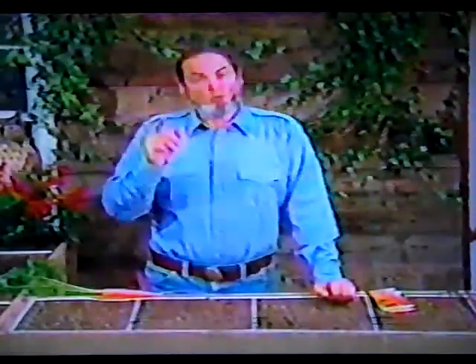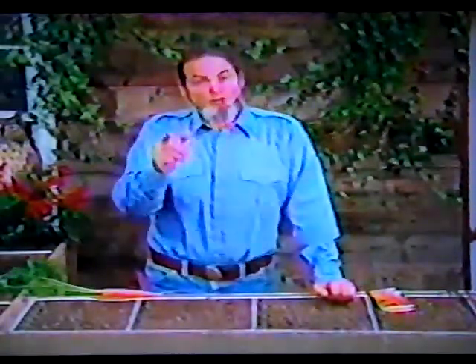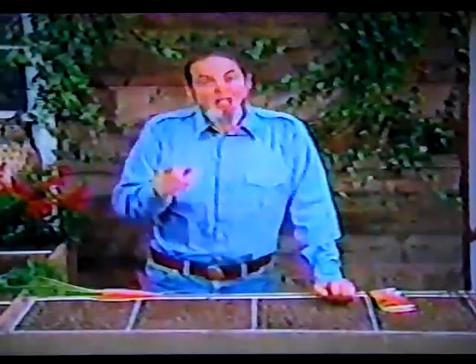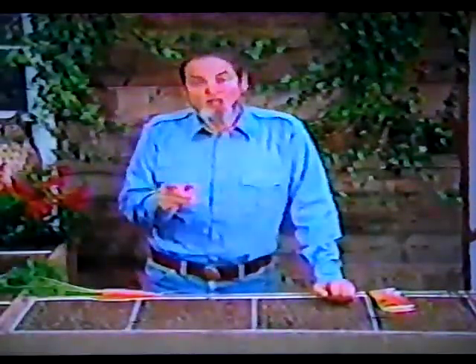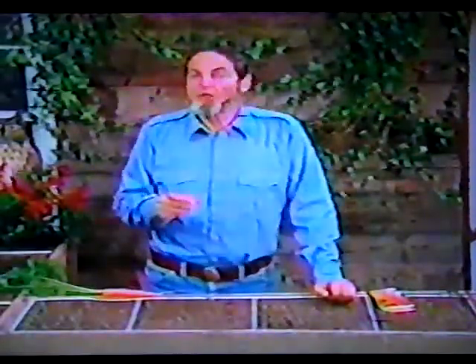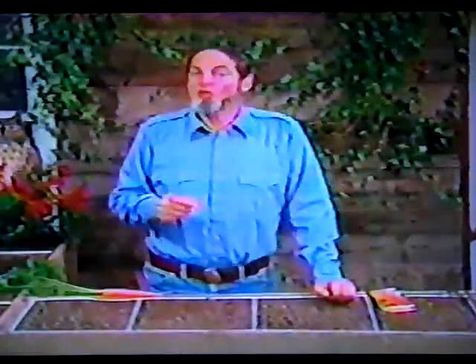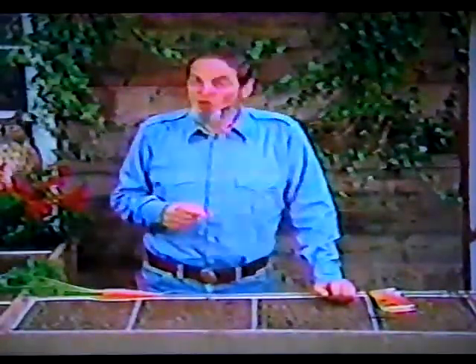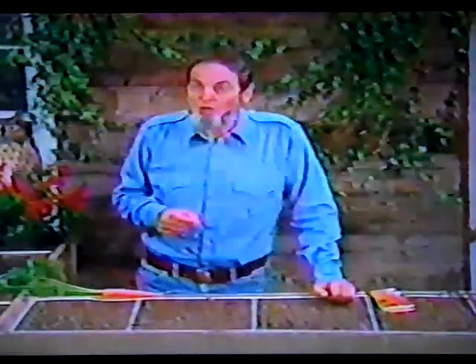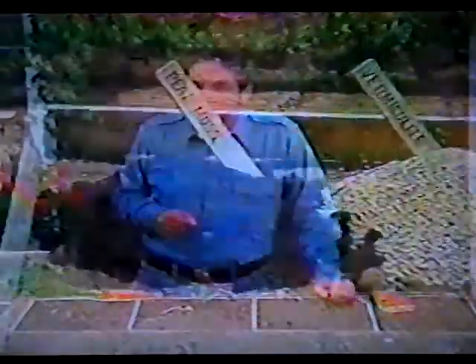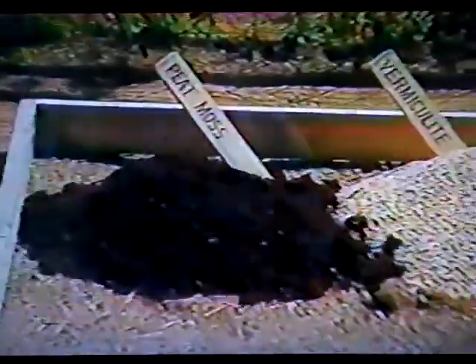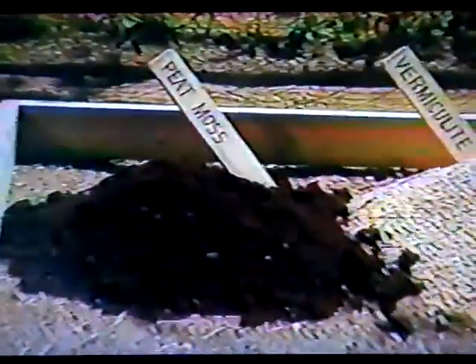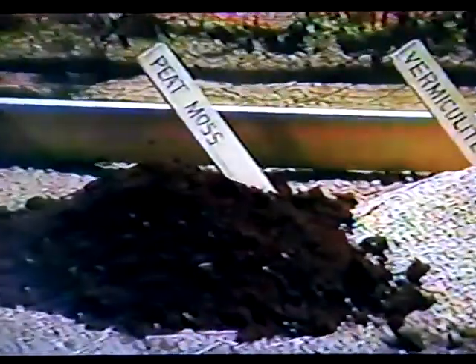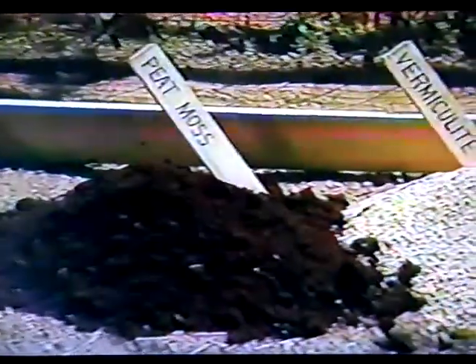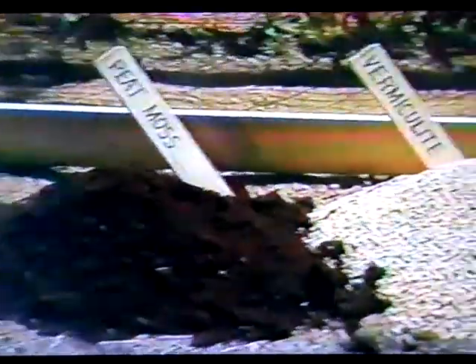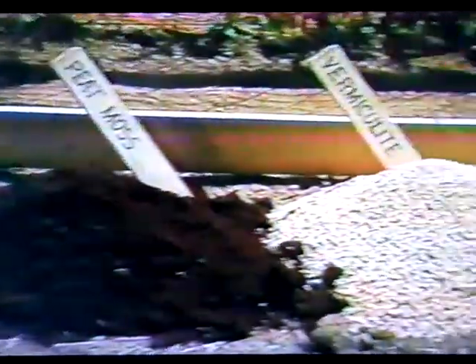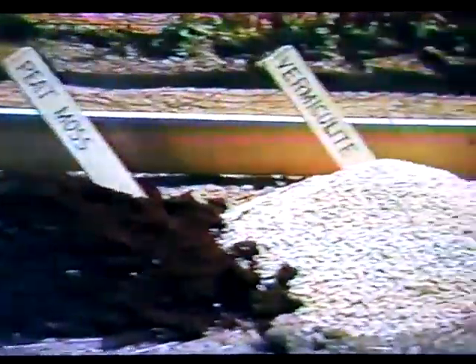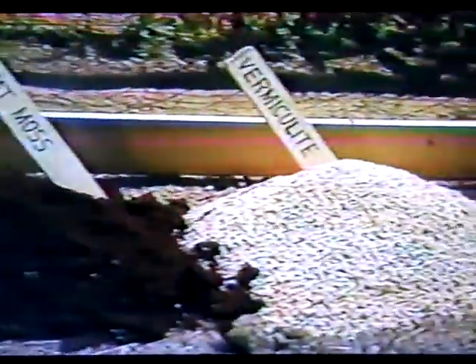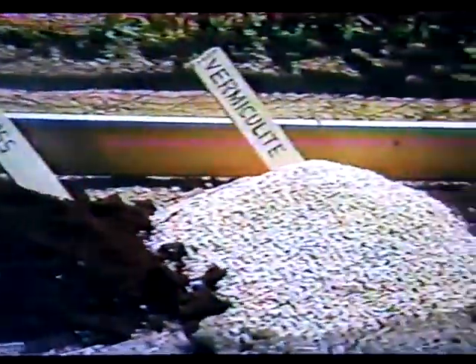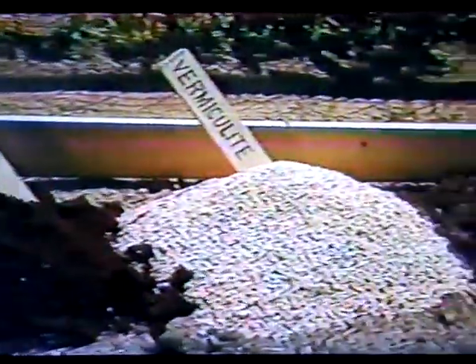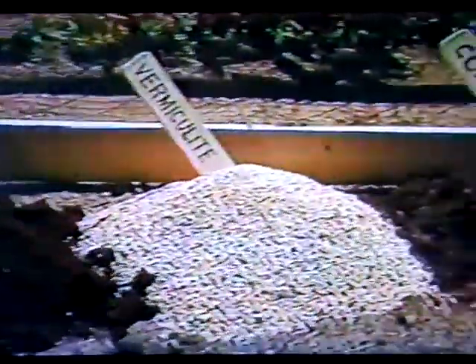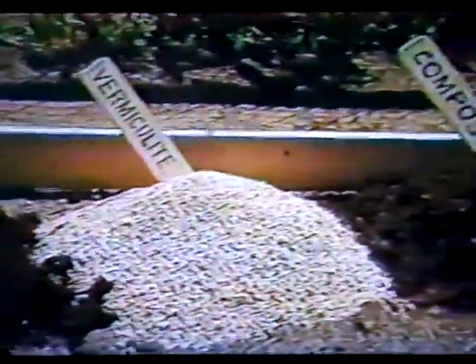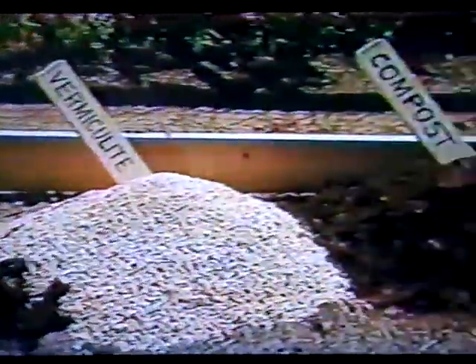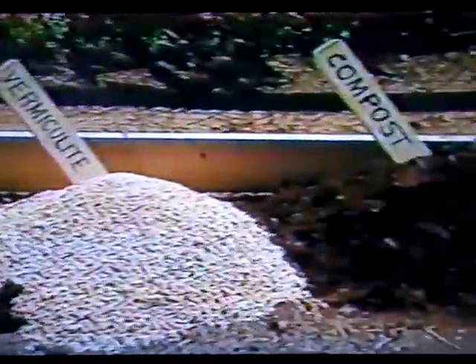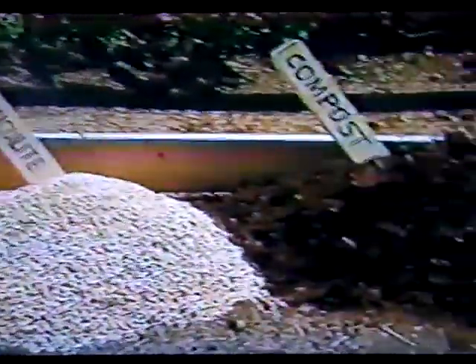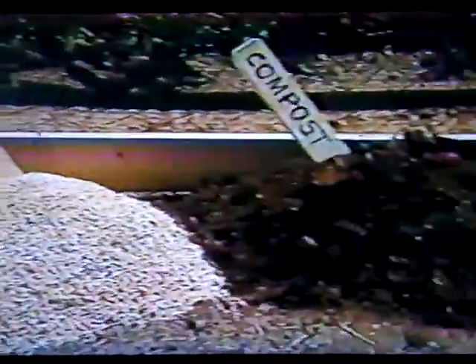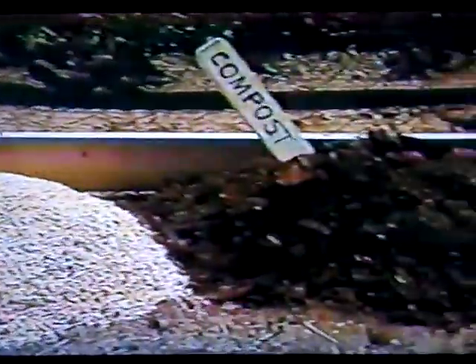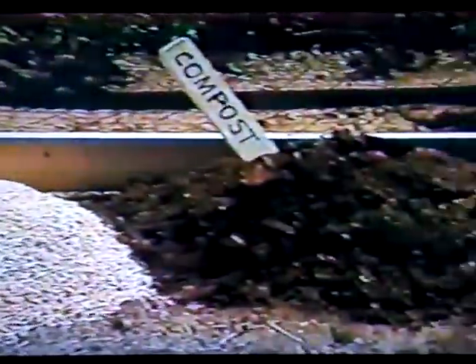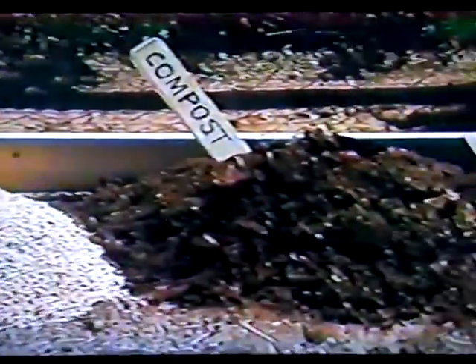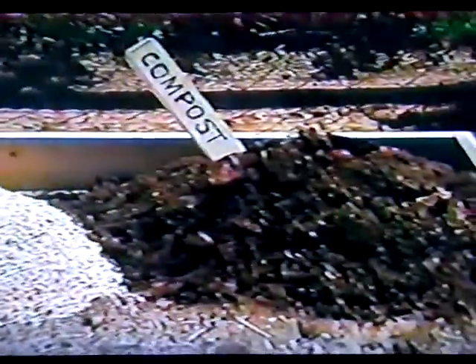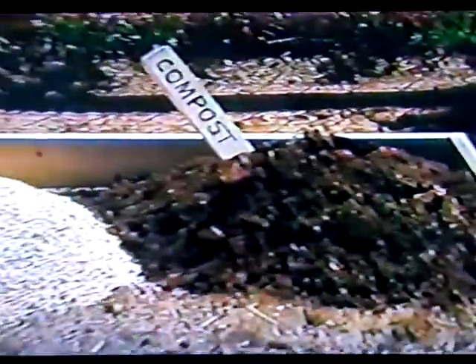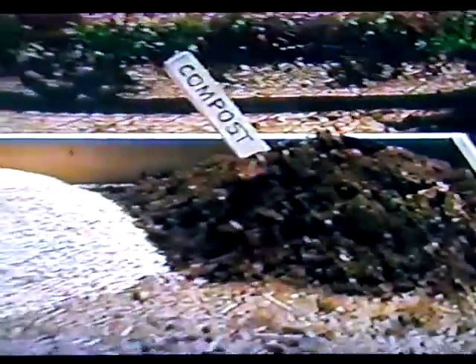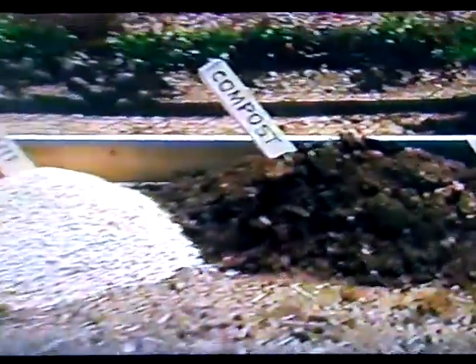The real secret, though, is your soil. But that's why they're so easy to grow in a square foot garden, because you've improved your soil.